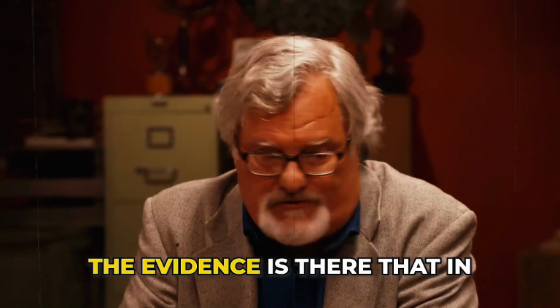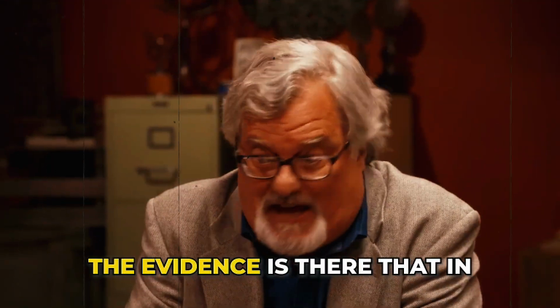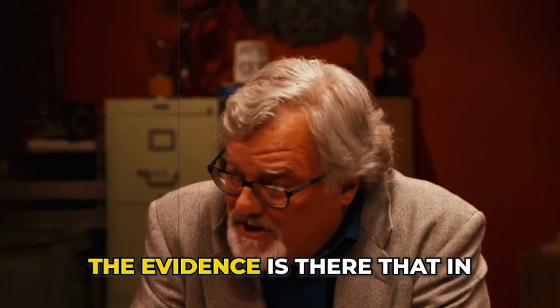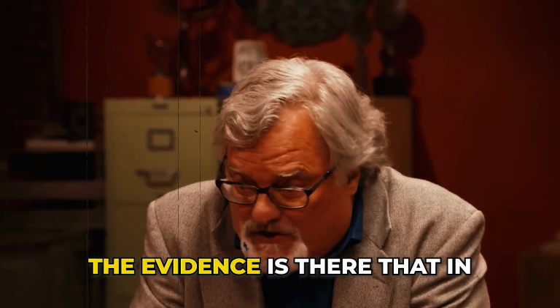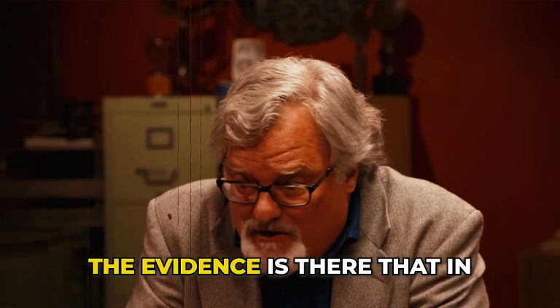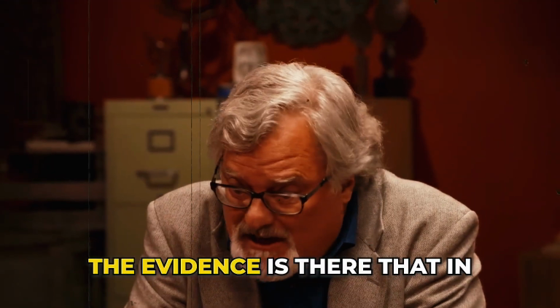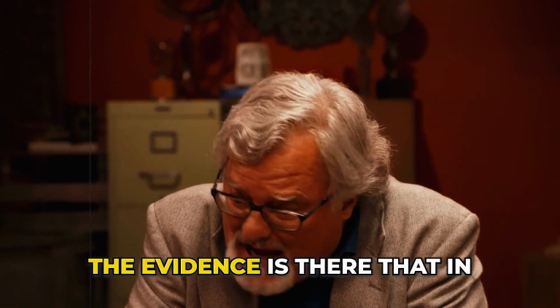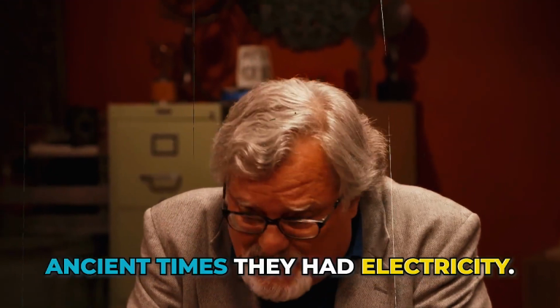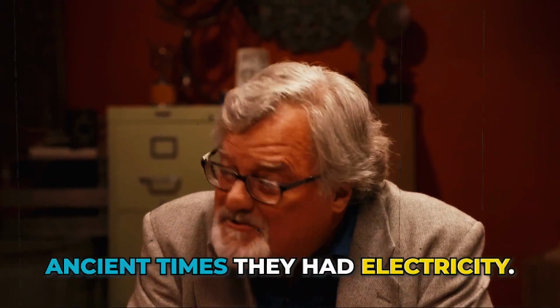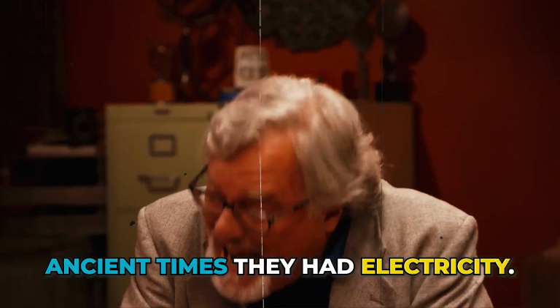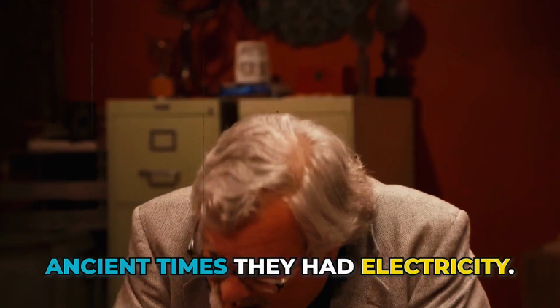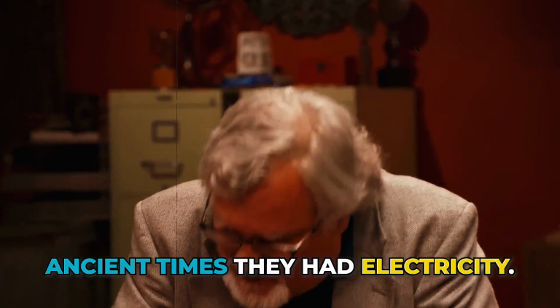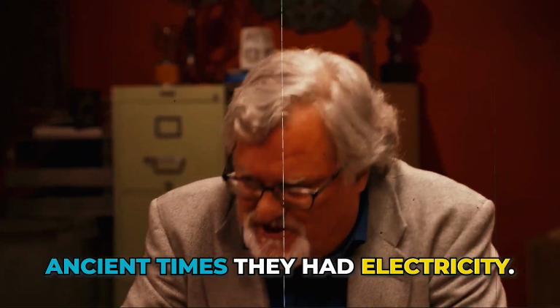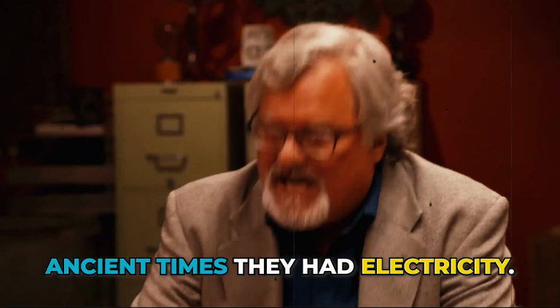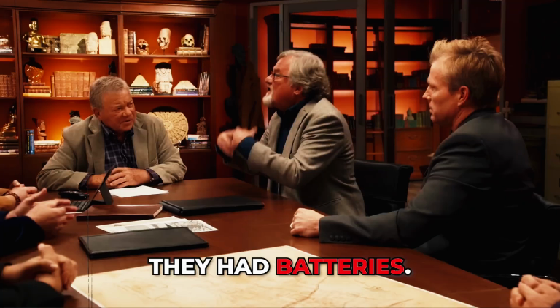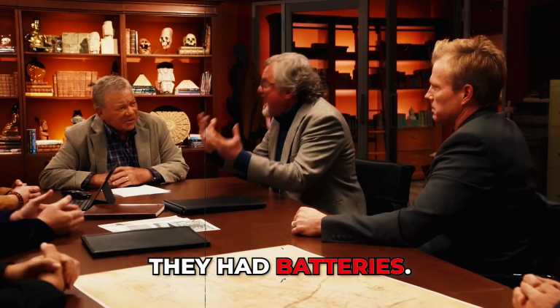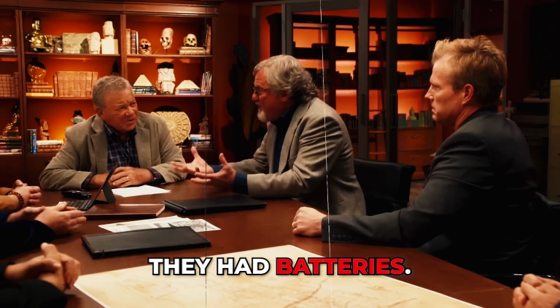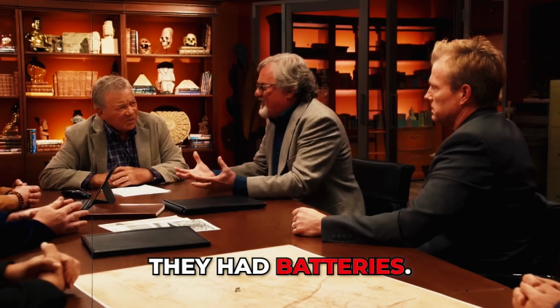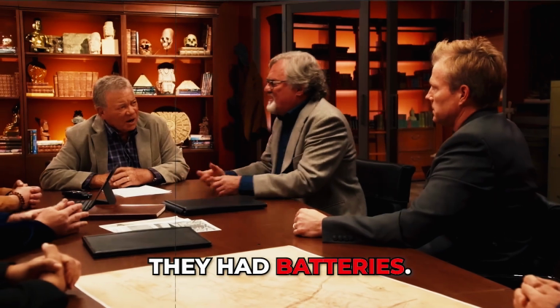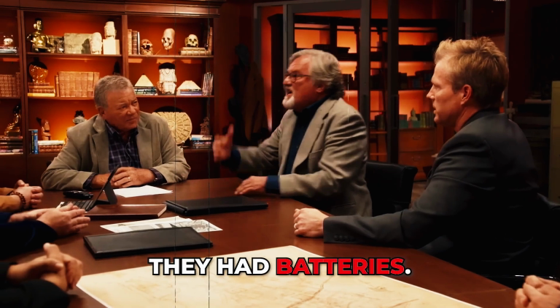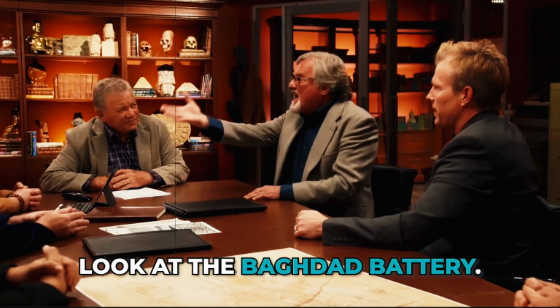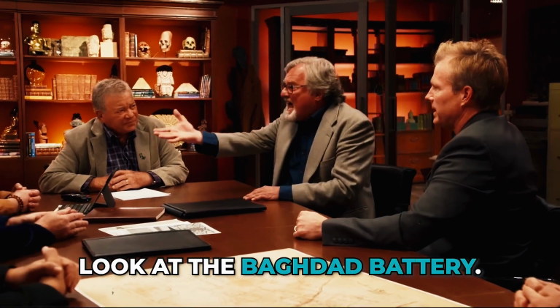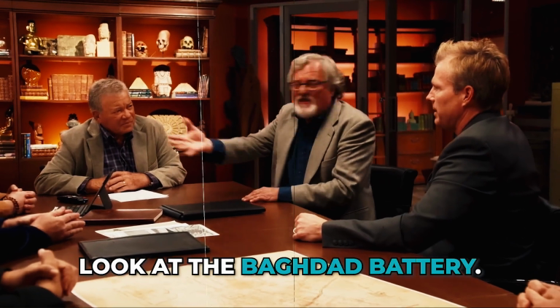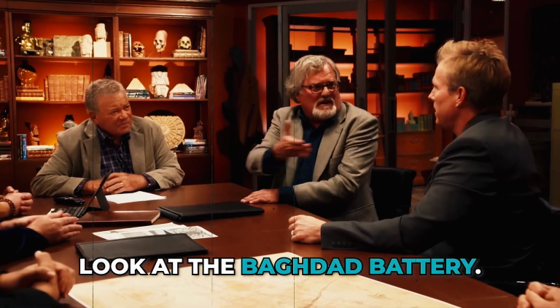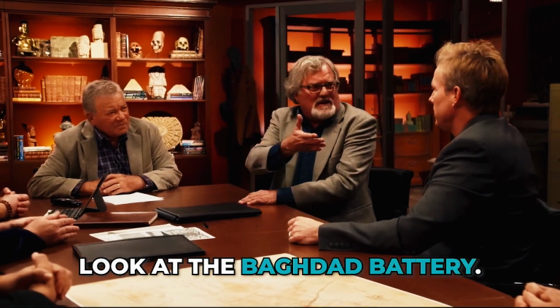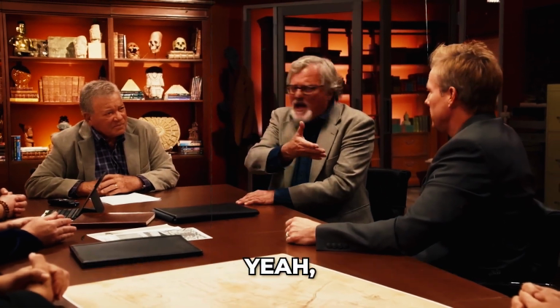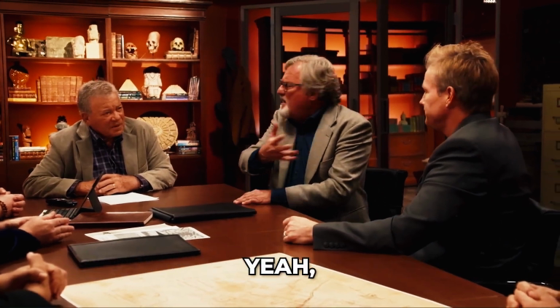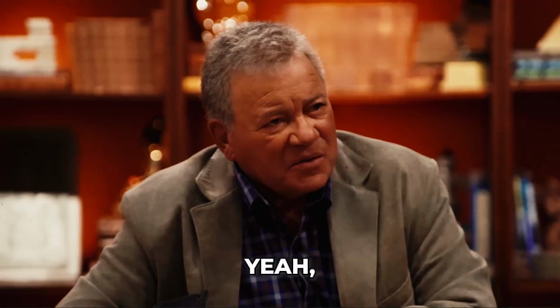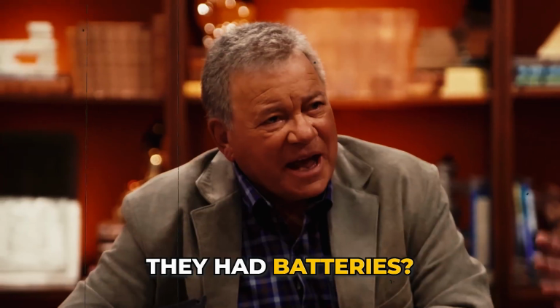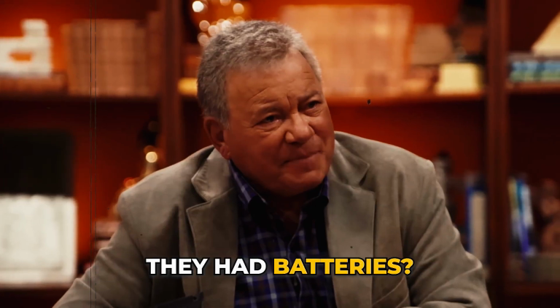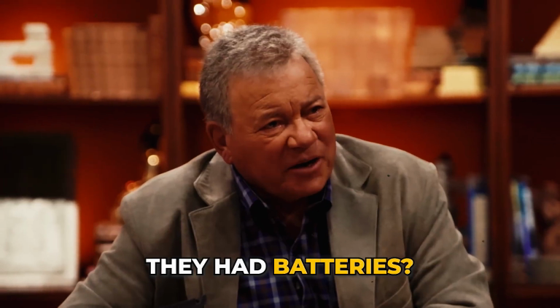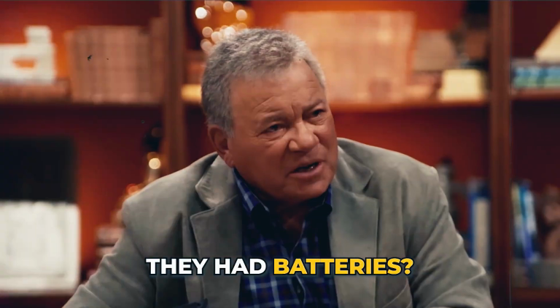The evidence is there that in ancient times they had electricity, they had batteries. Look at the Baghdad battery. They had batteries.